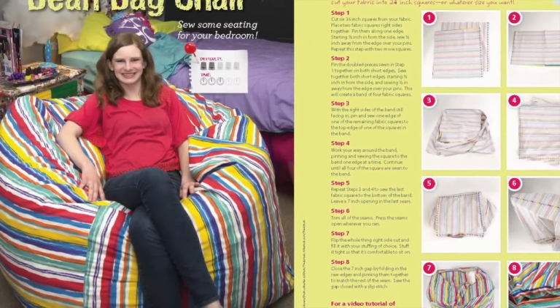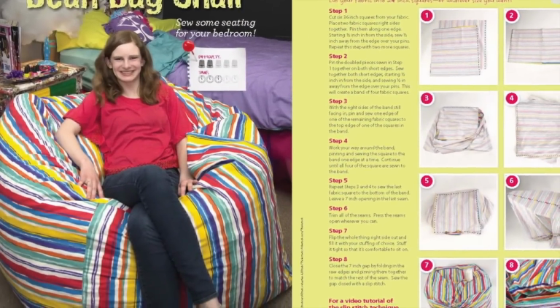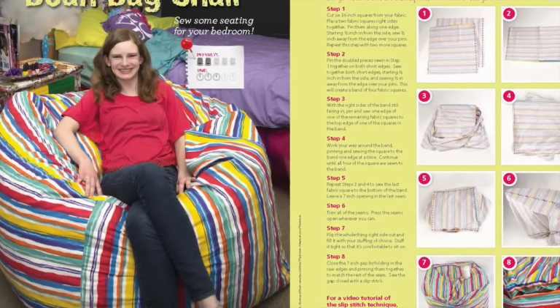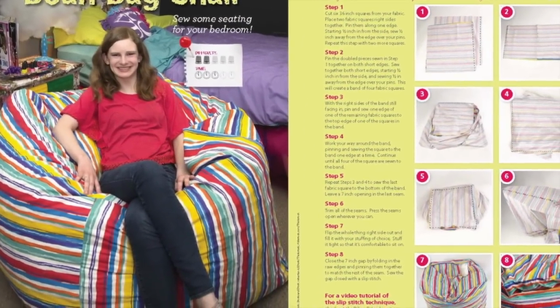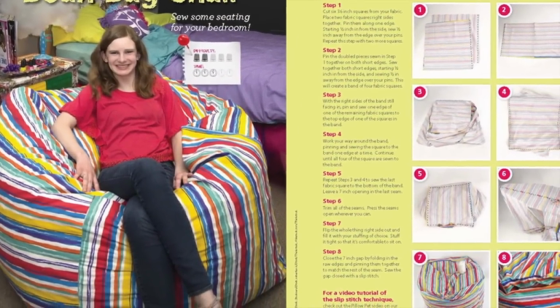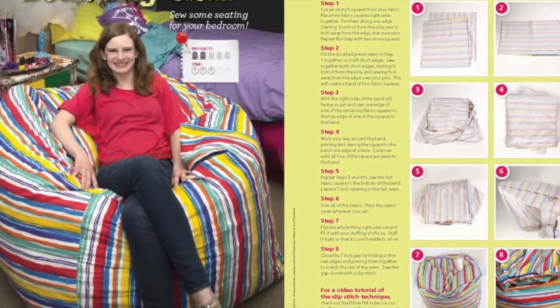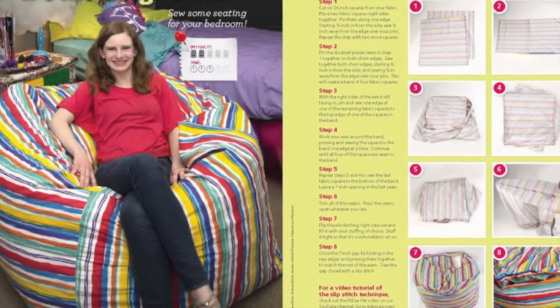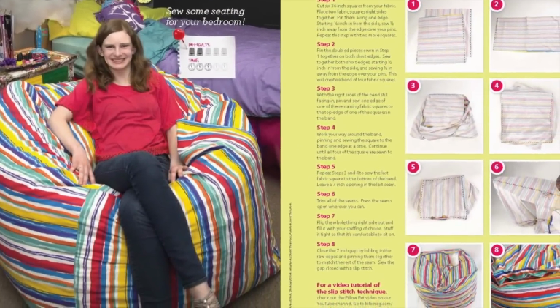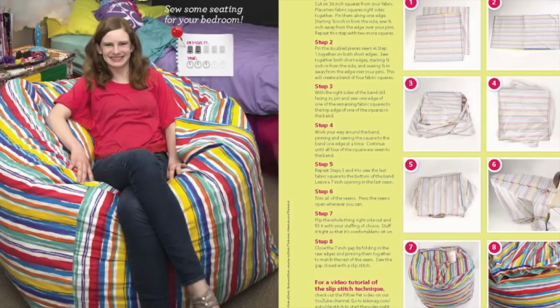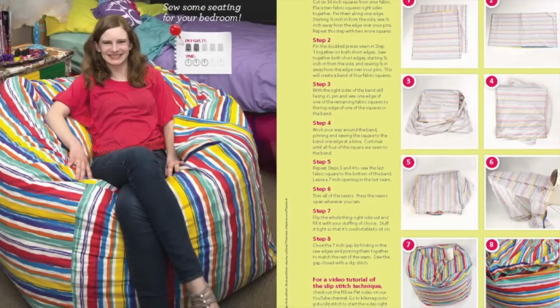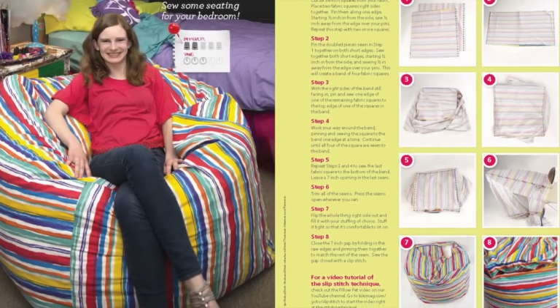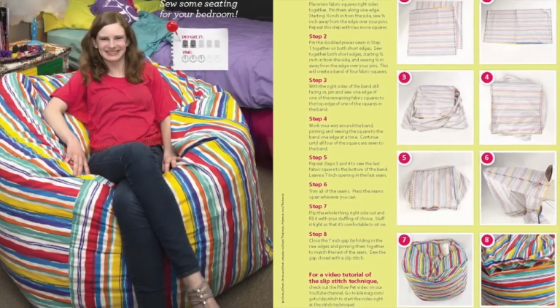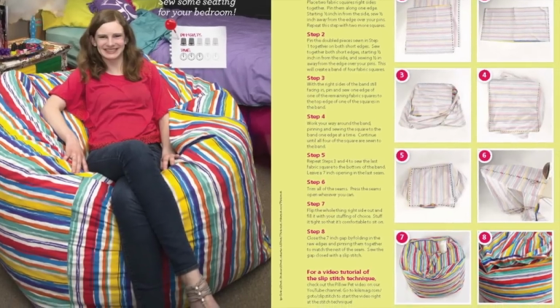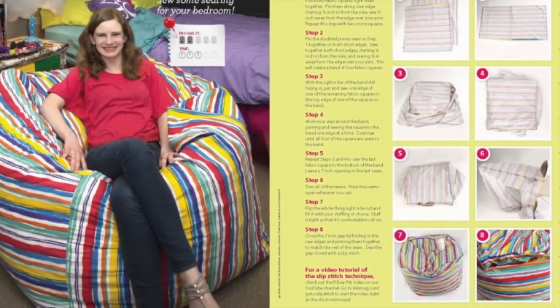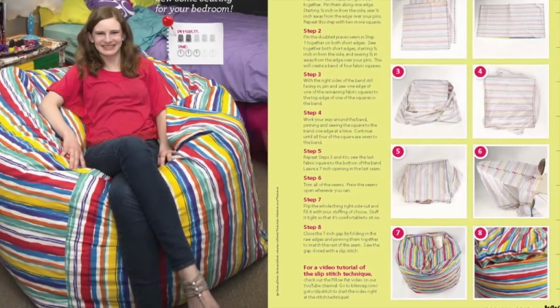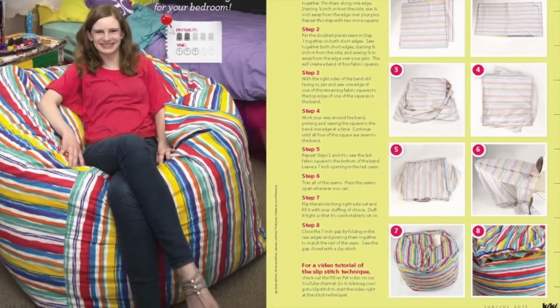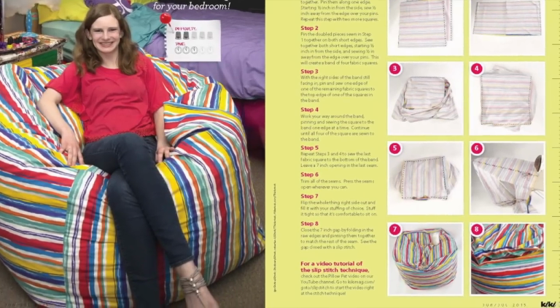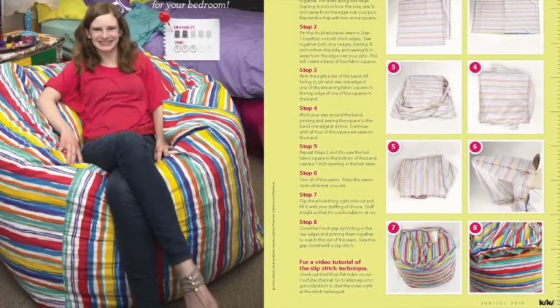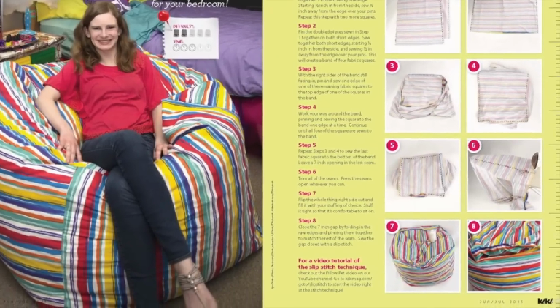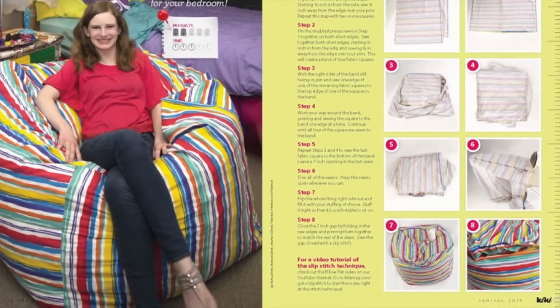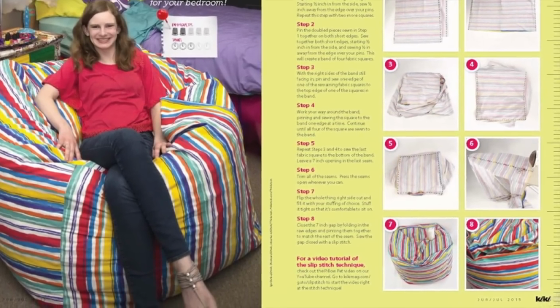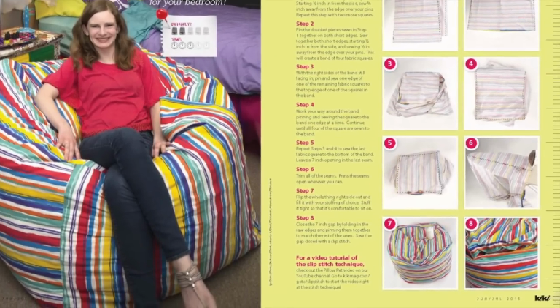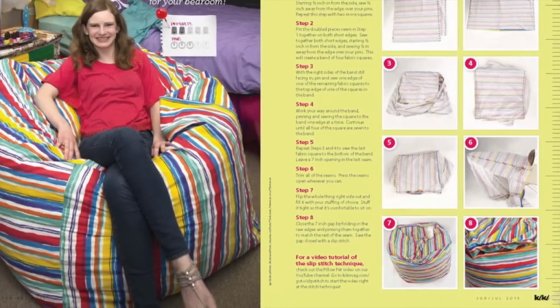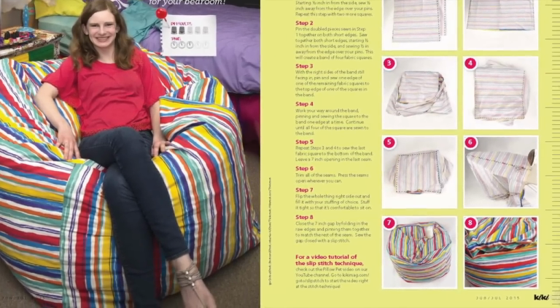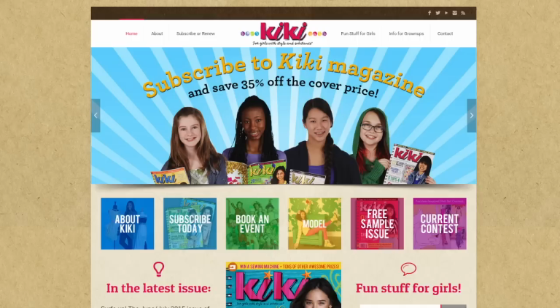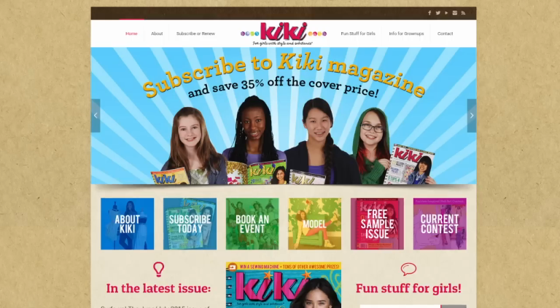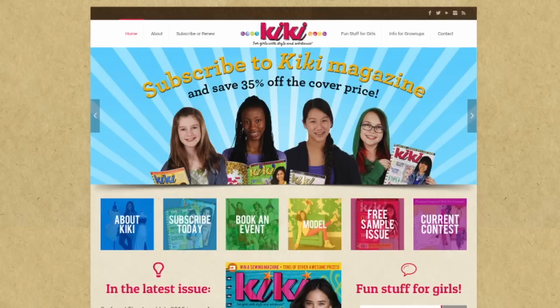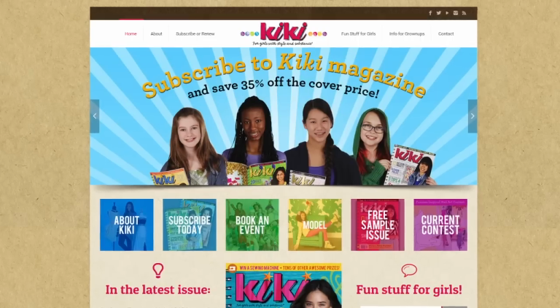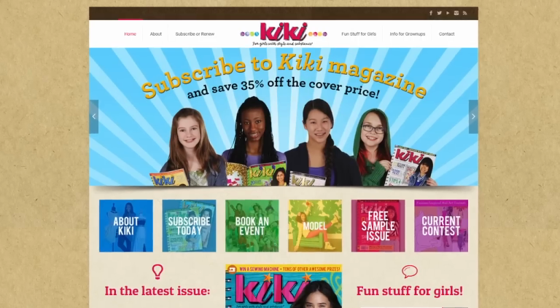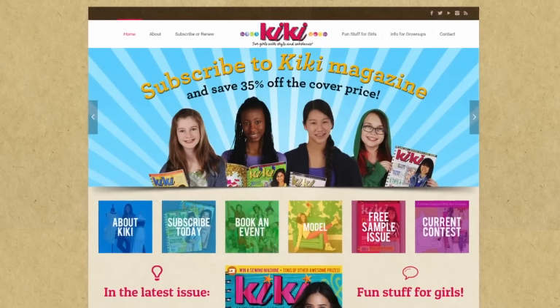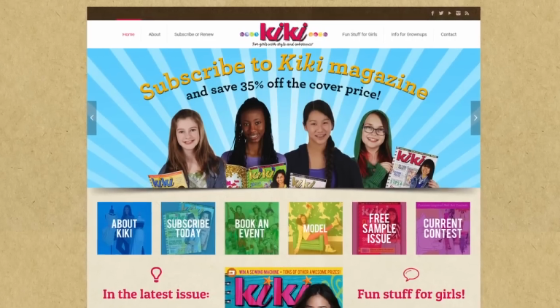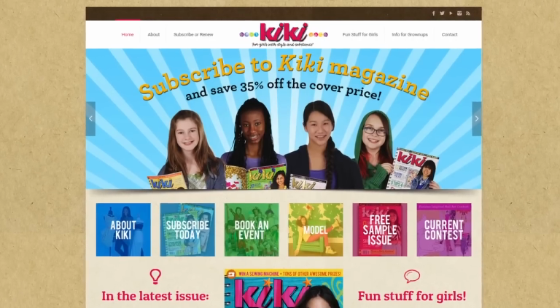you can grab your copy of Kiki at Barnes and Noble, Michaels, or Kikimag.com.